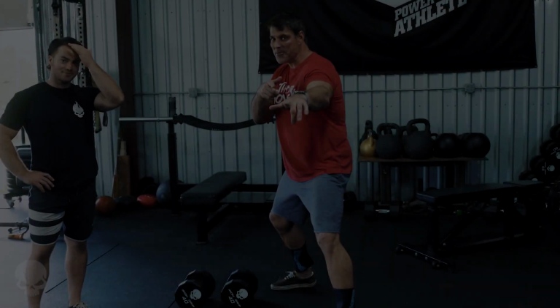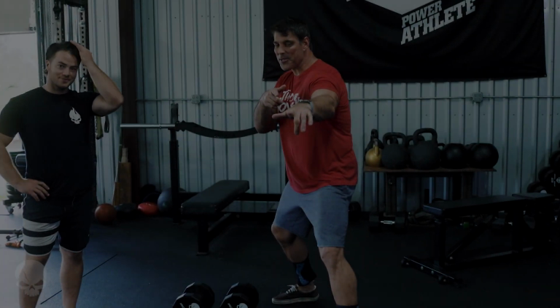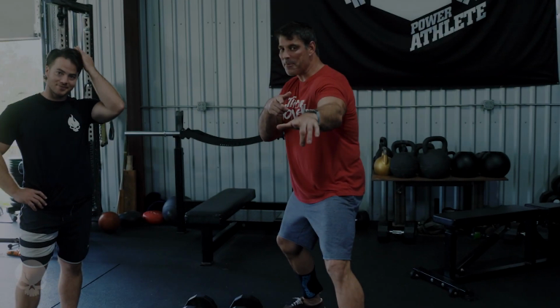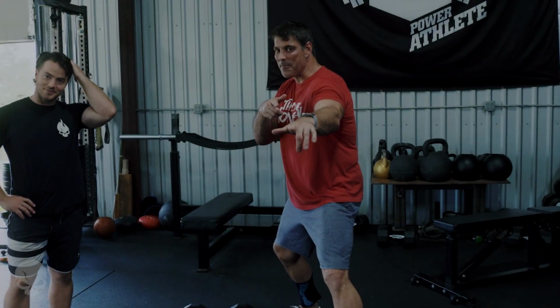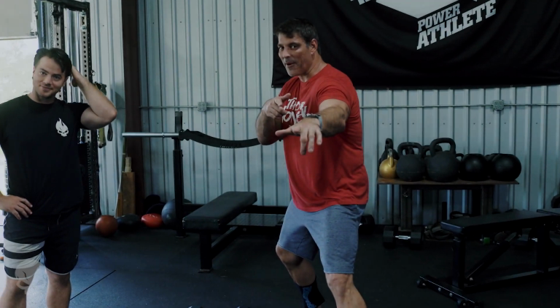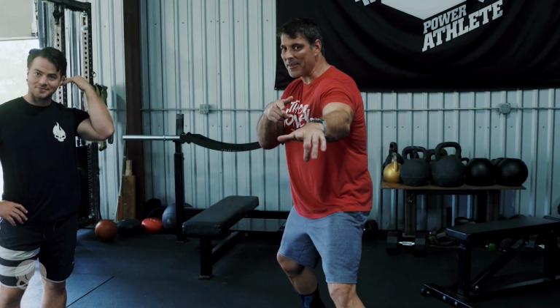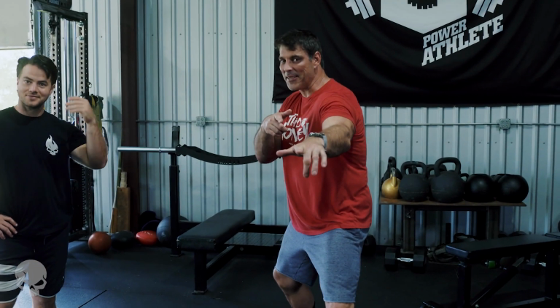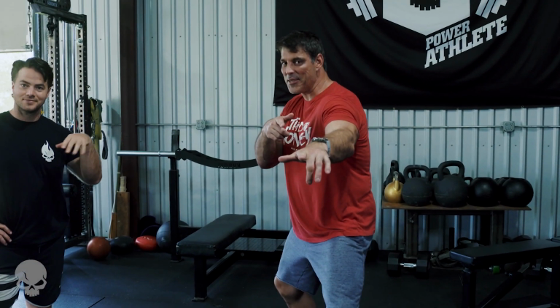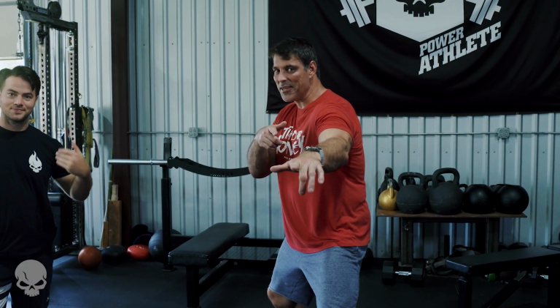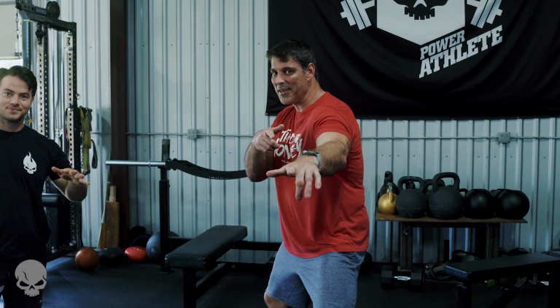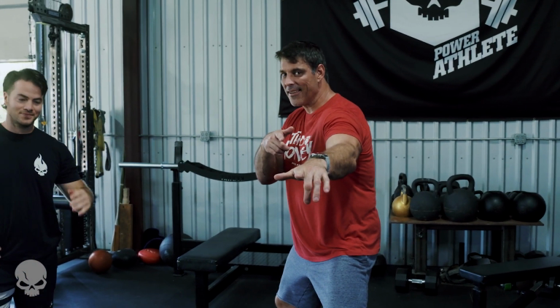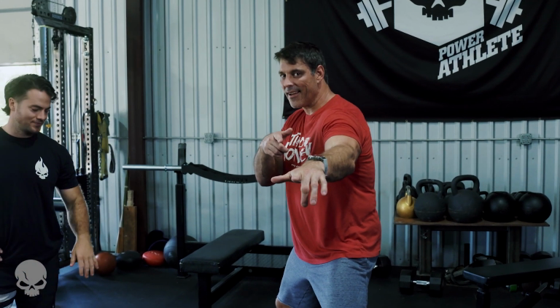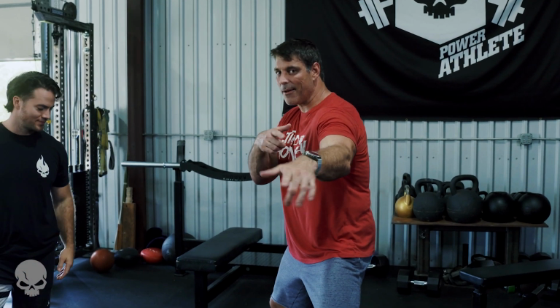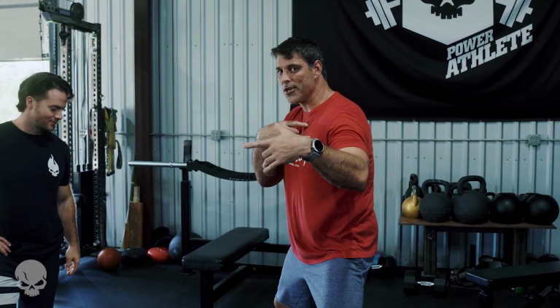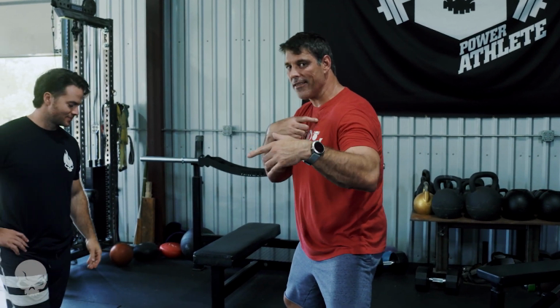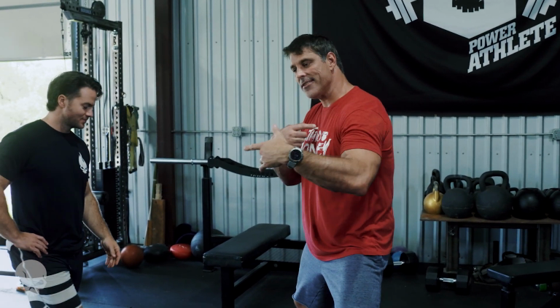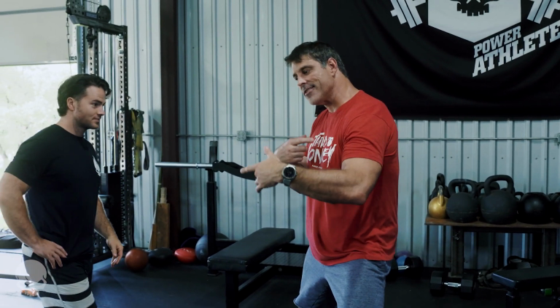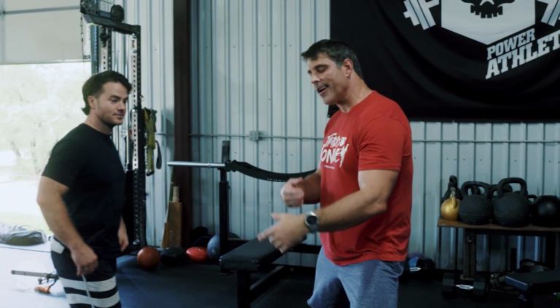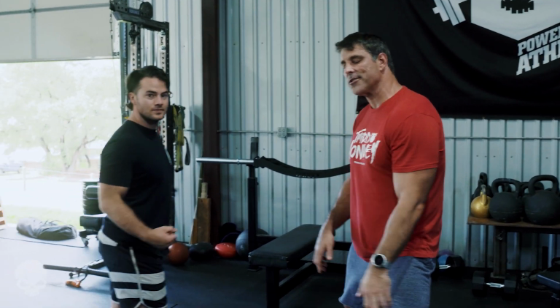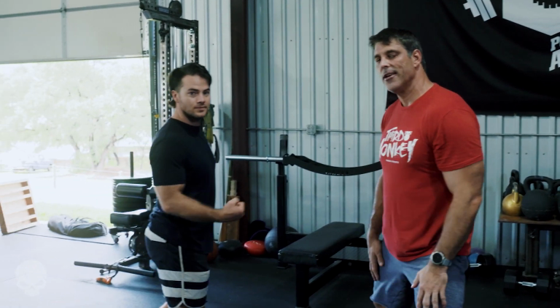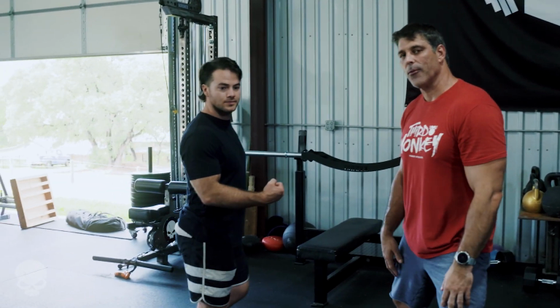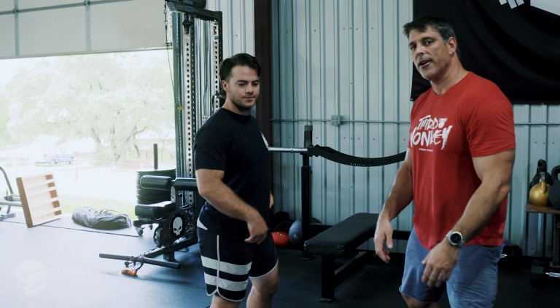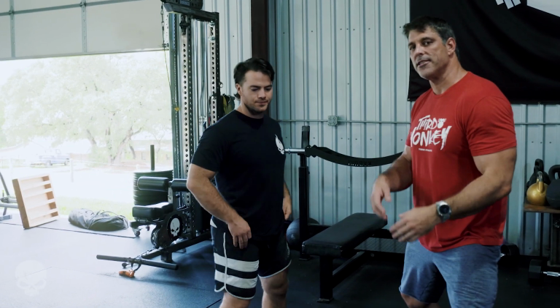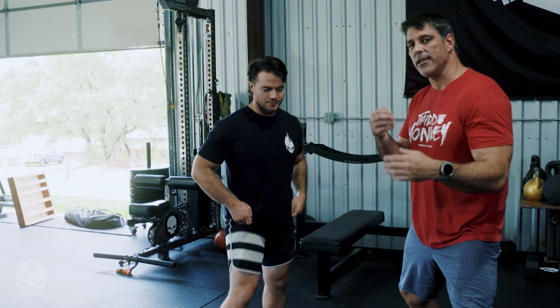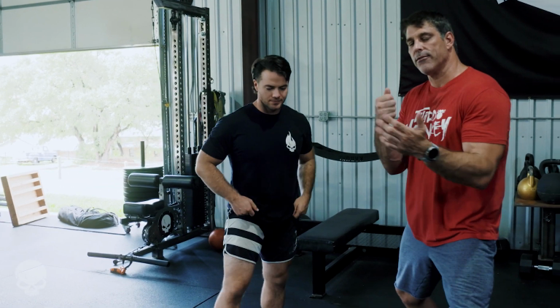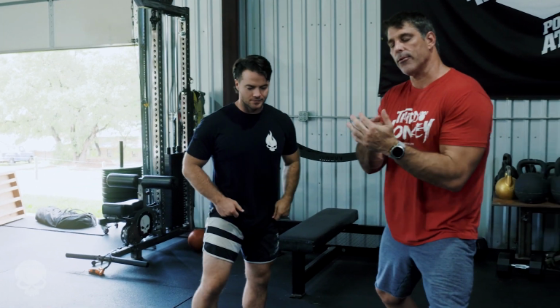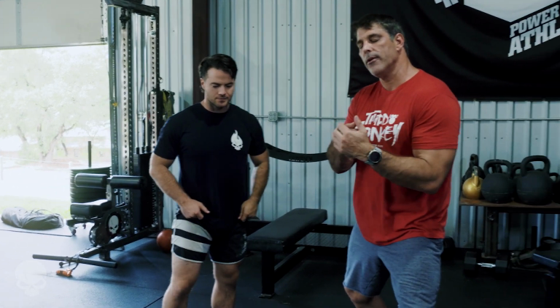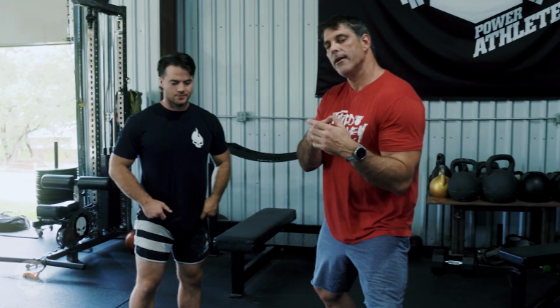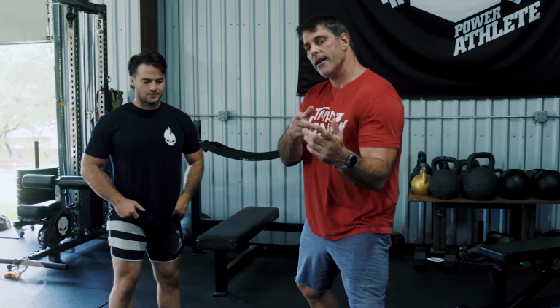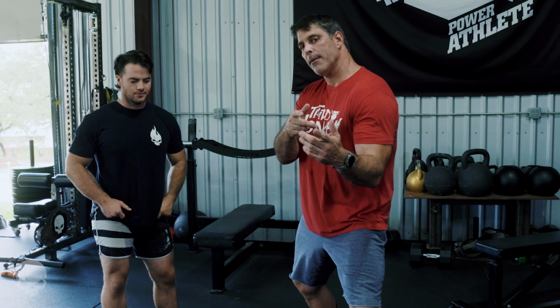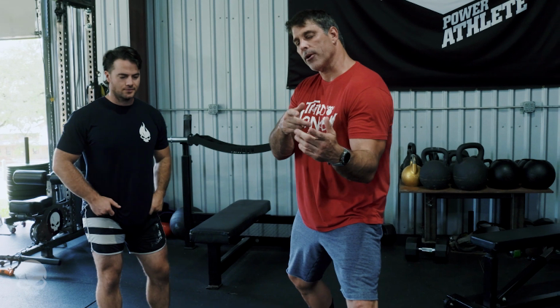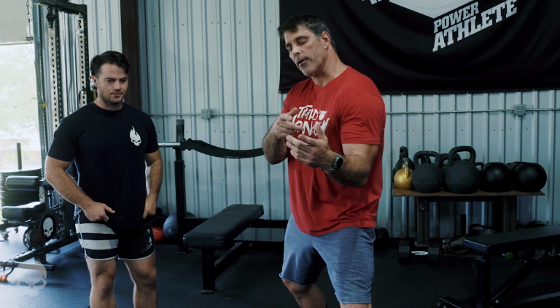What's happening, Power Athletic Nation? I'm John, this is Tex, and we're here to take you through the hammer curl.